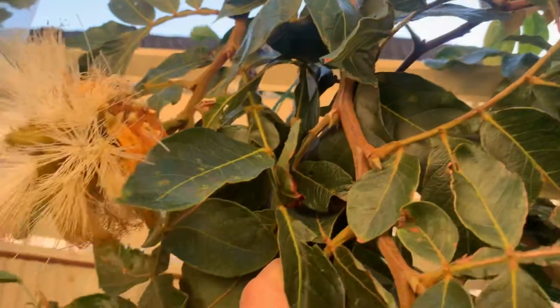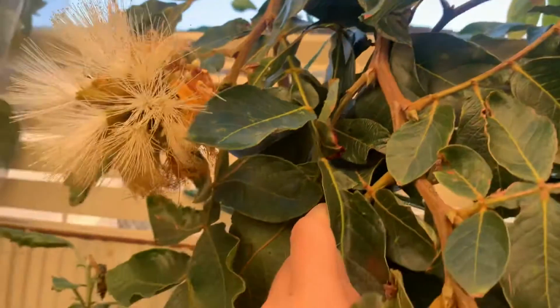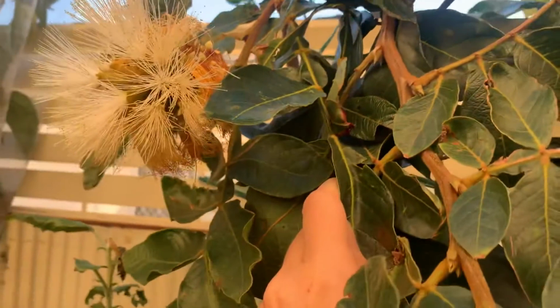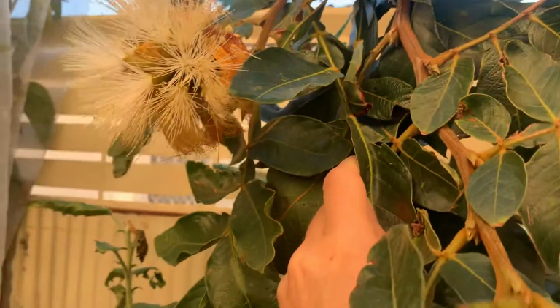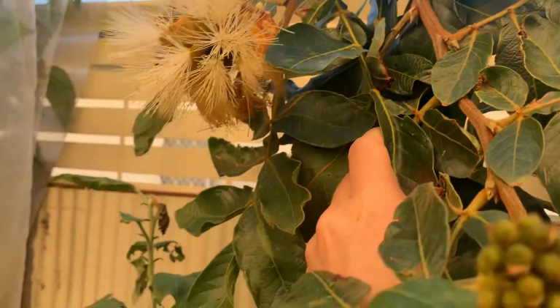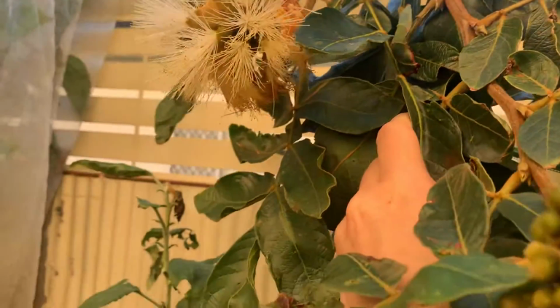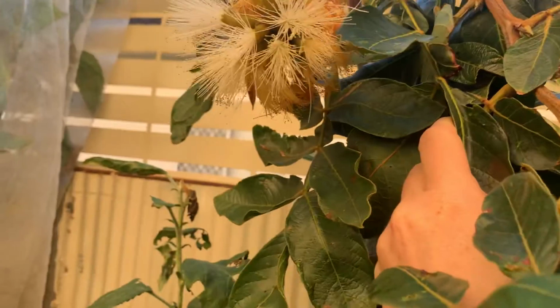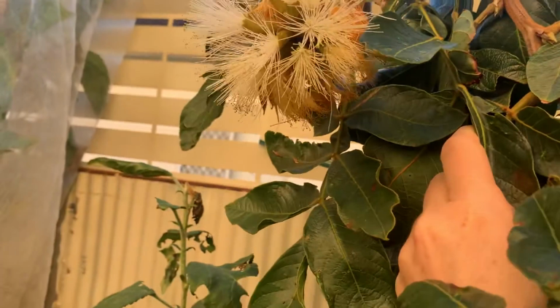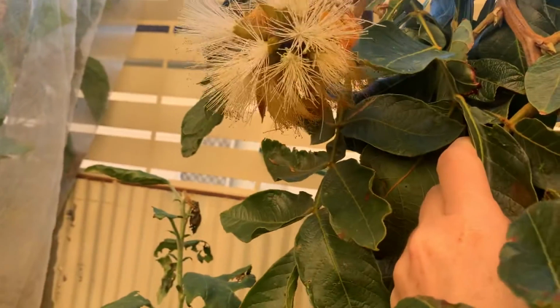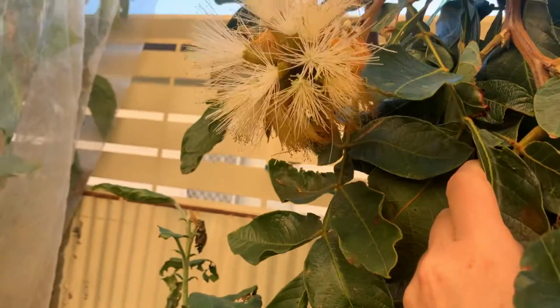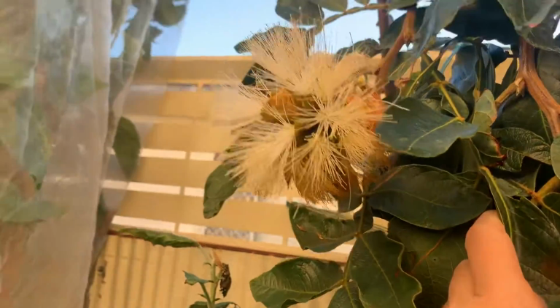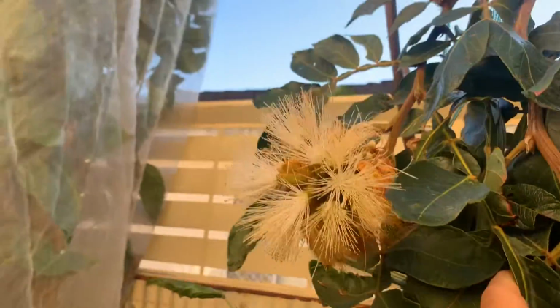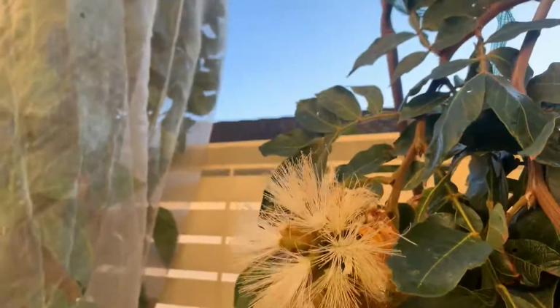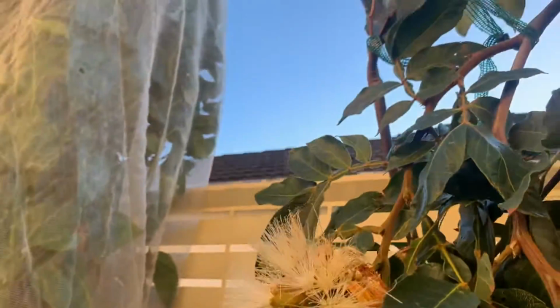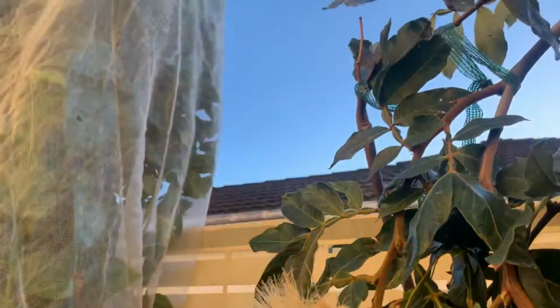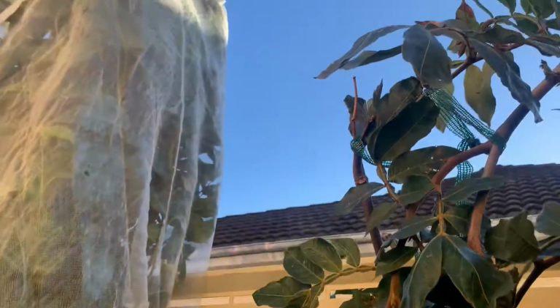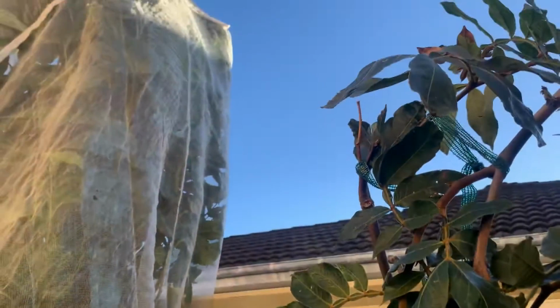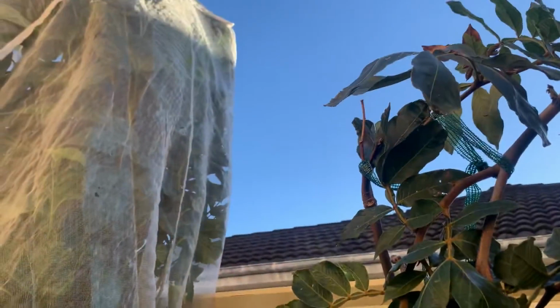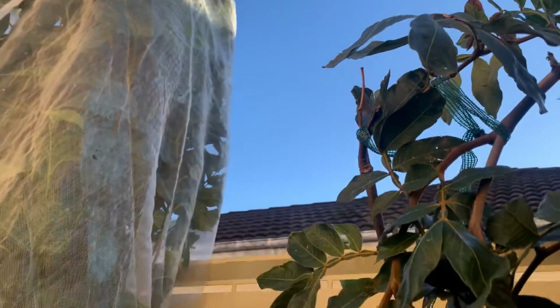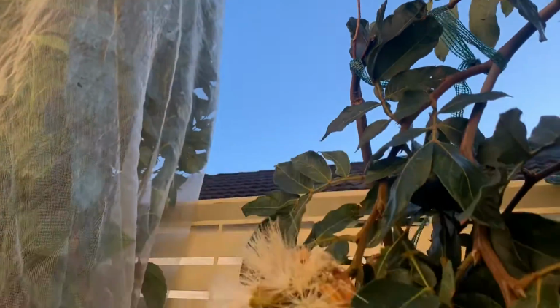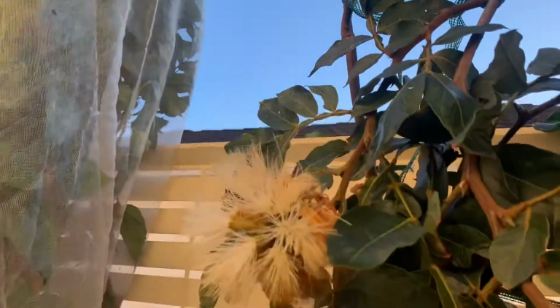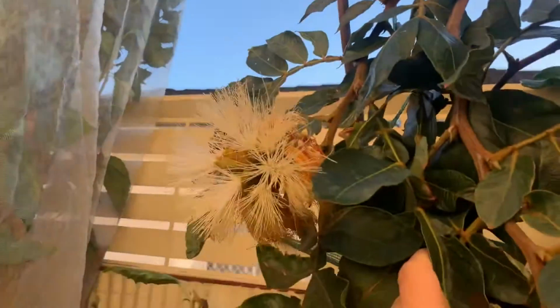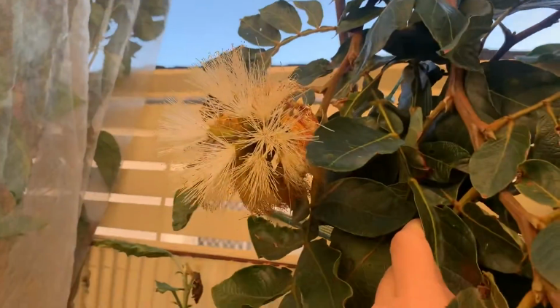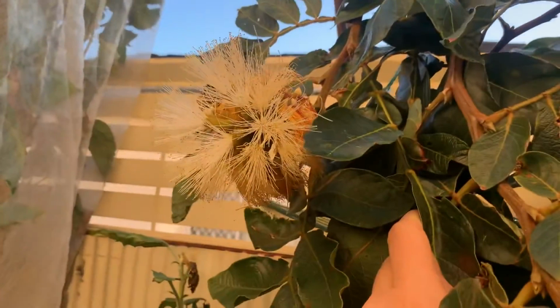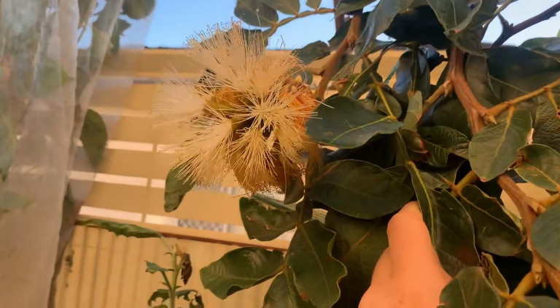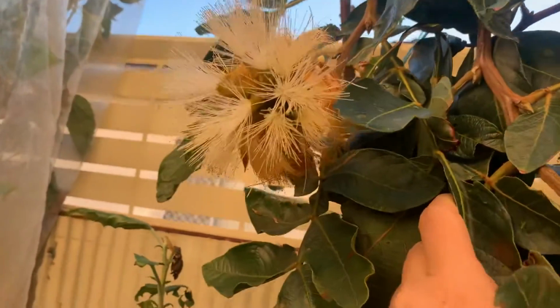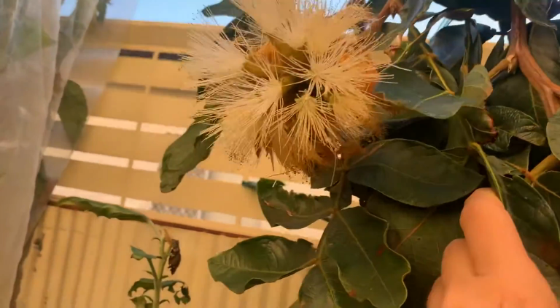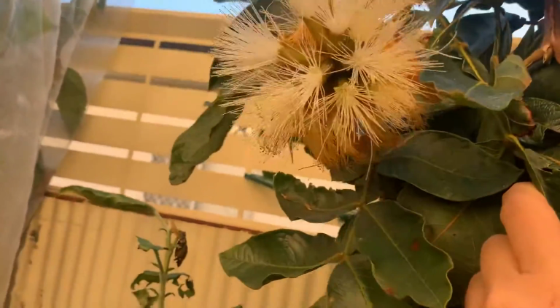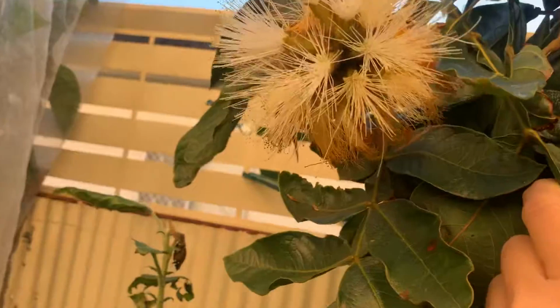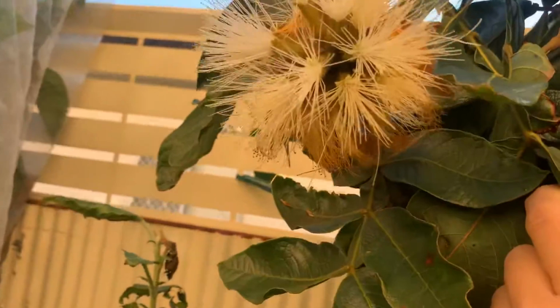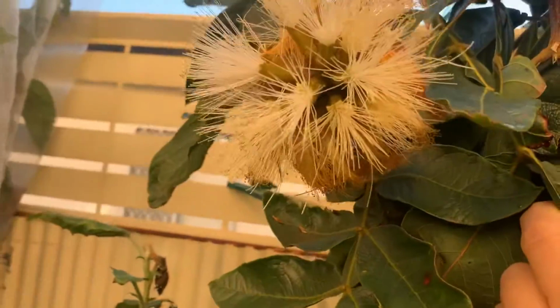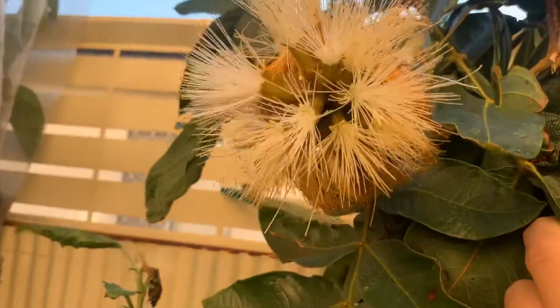So this morning here the rain's cleared up. Beautiful blue skies. It's really quiet.